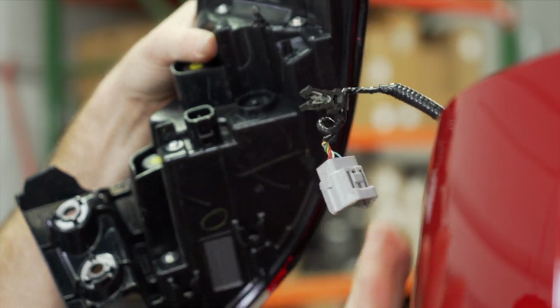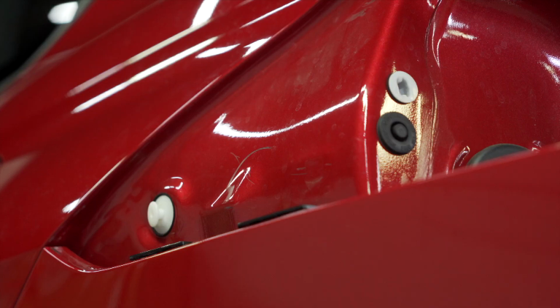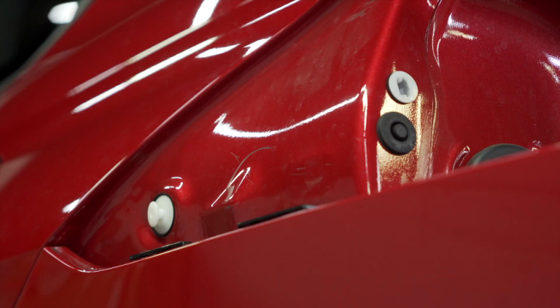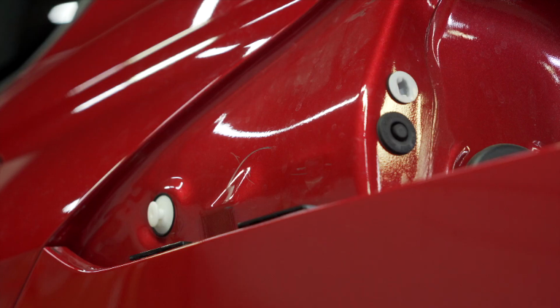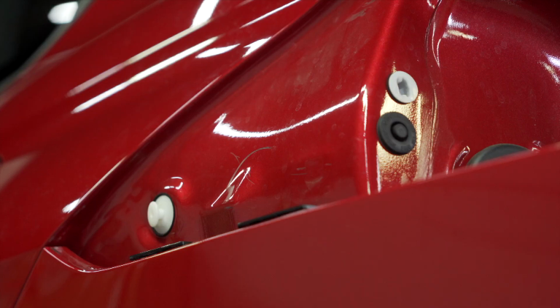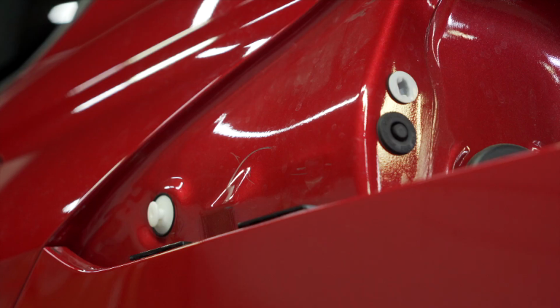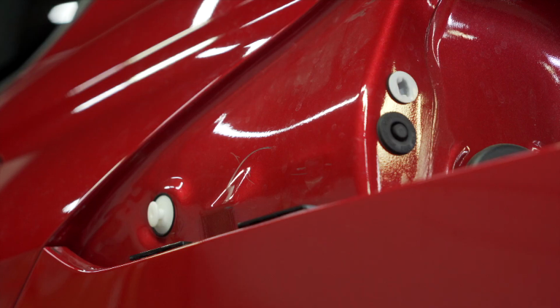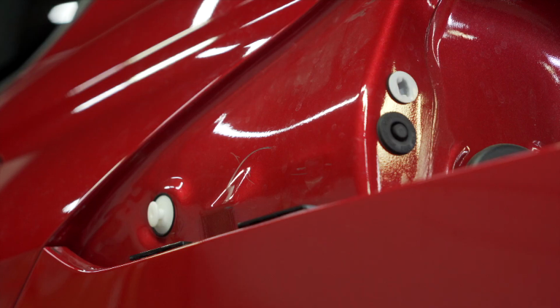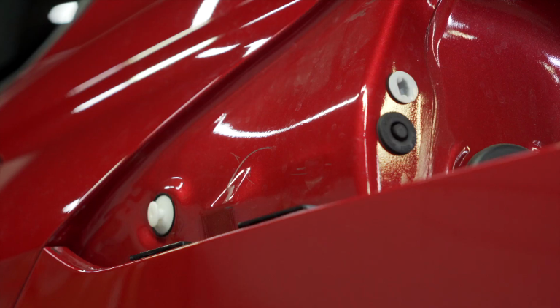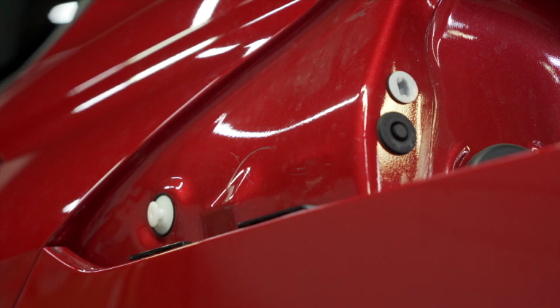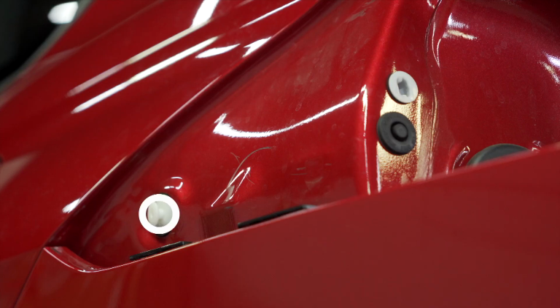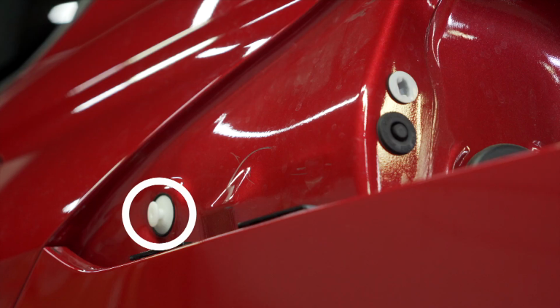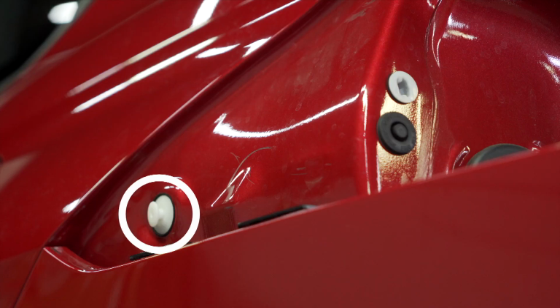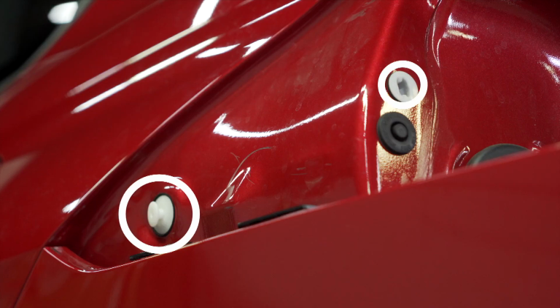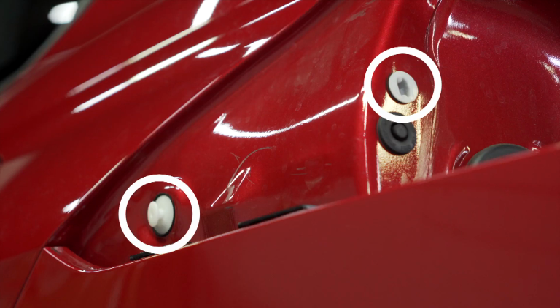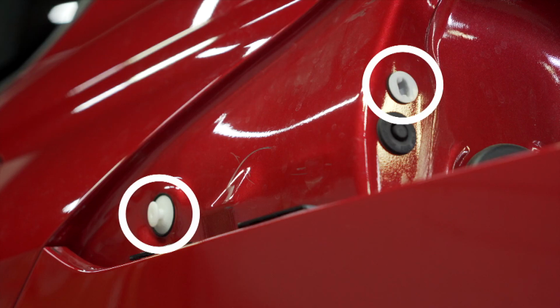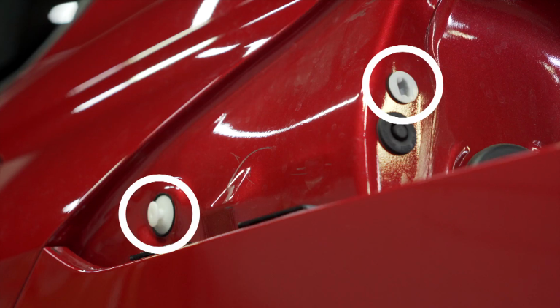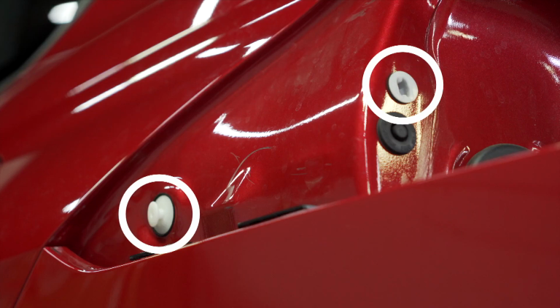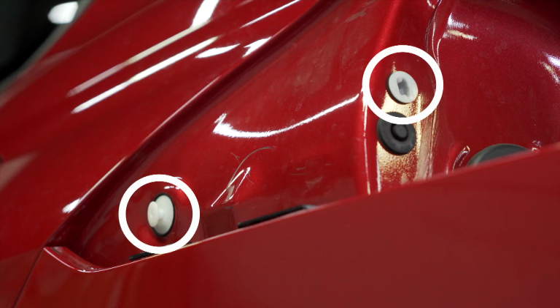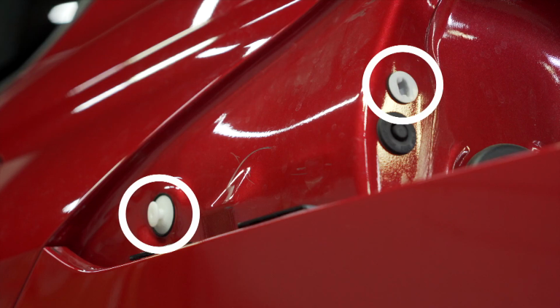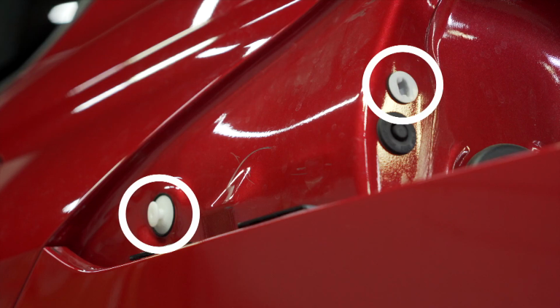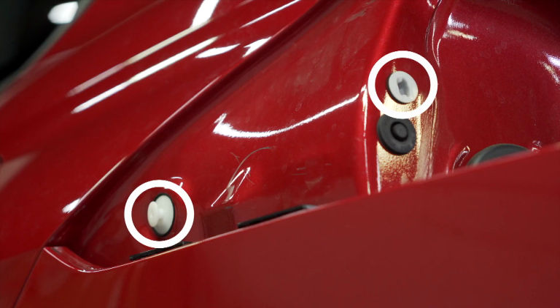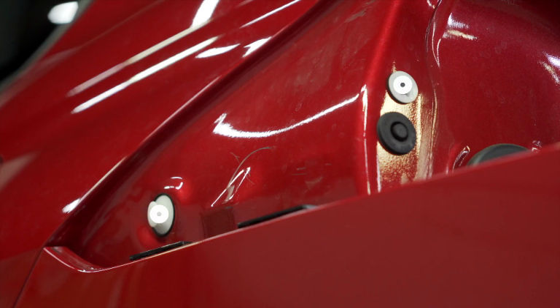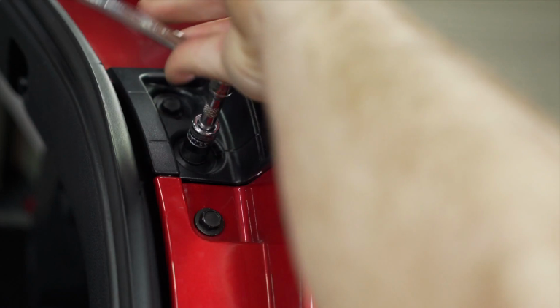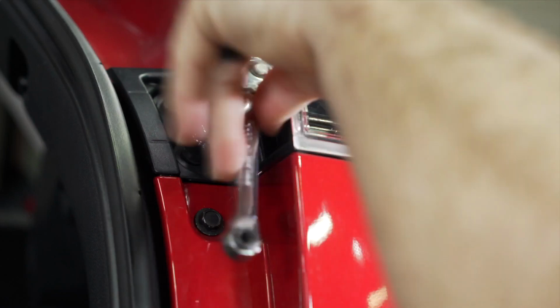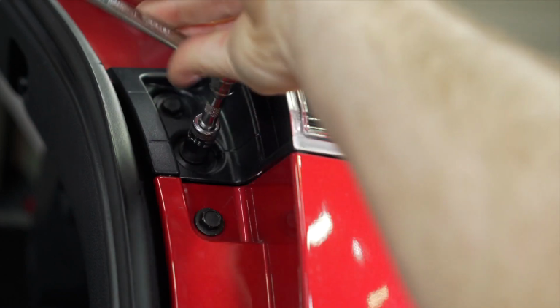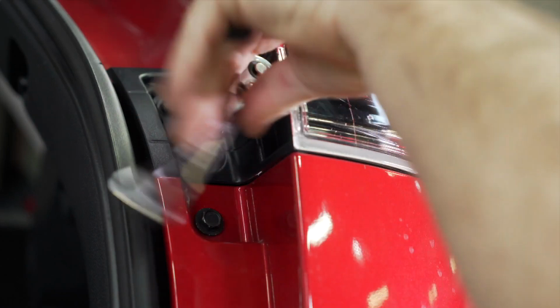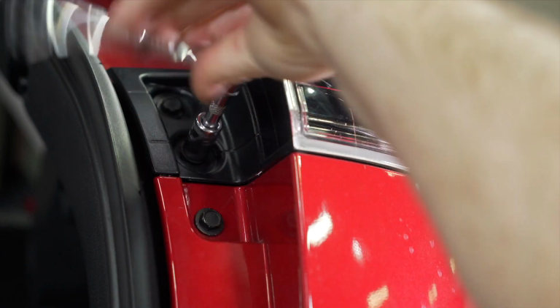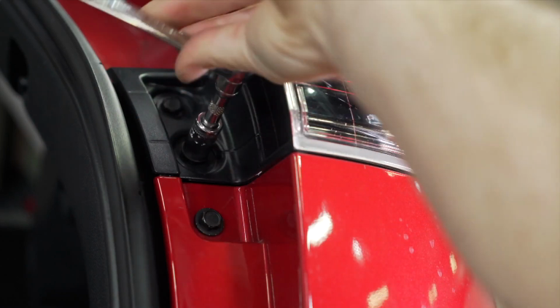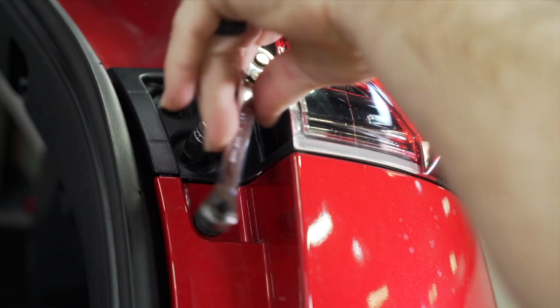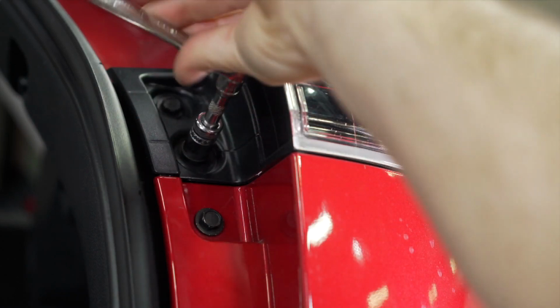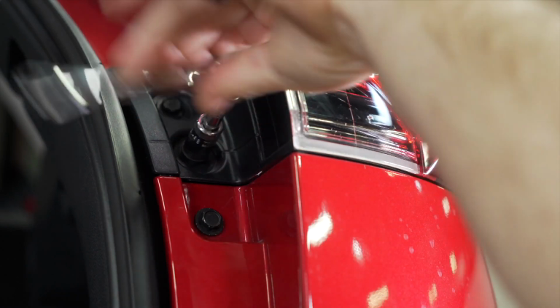The tail light connection points are here and here. Repeat these steps for your other side.